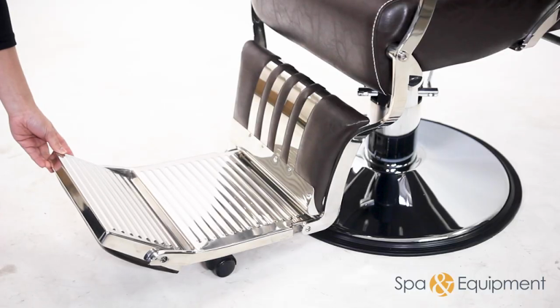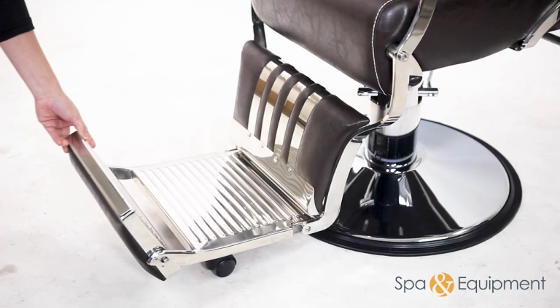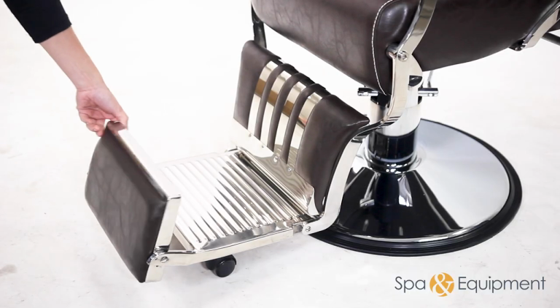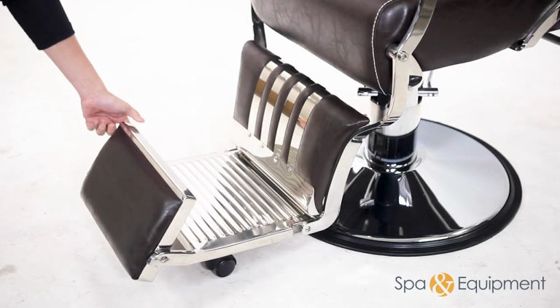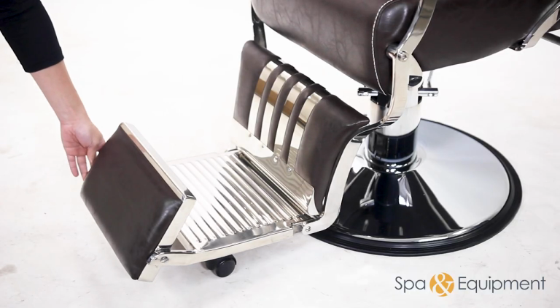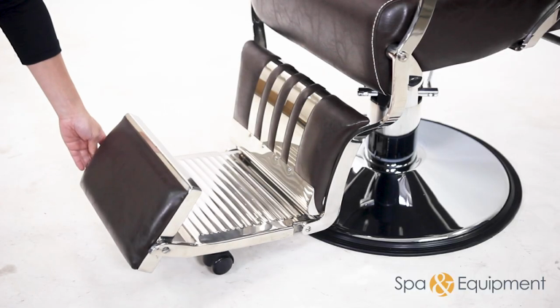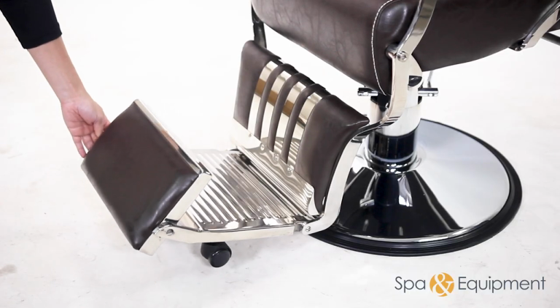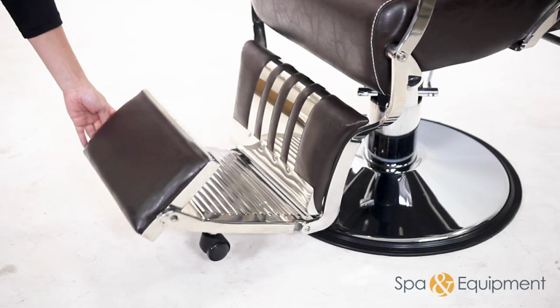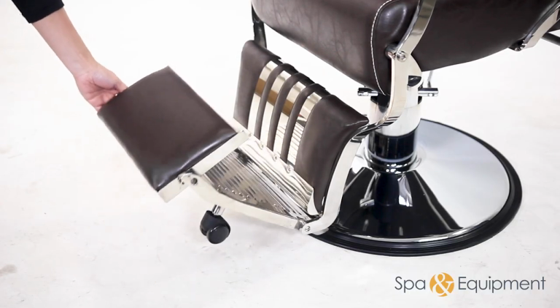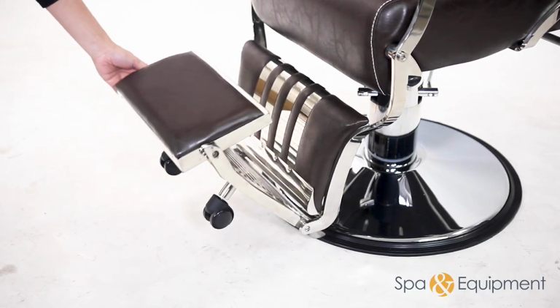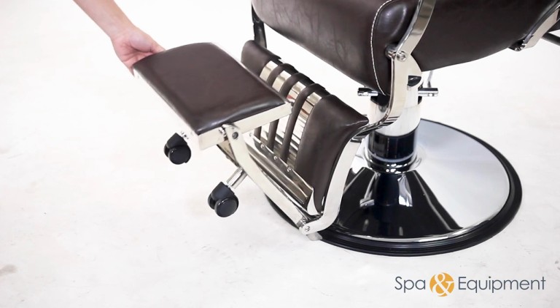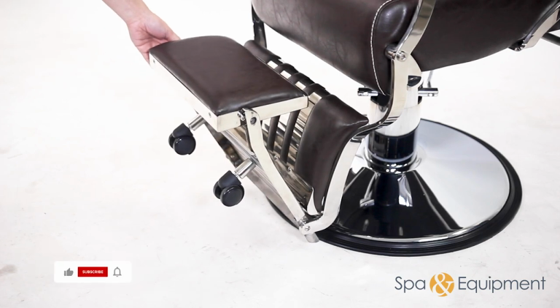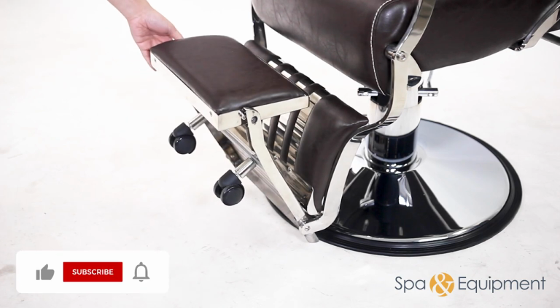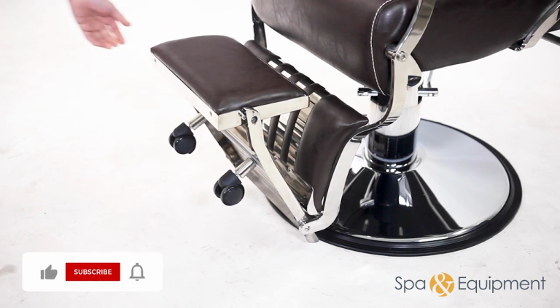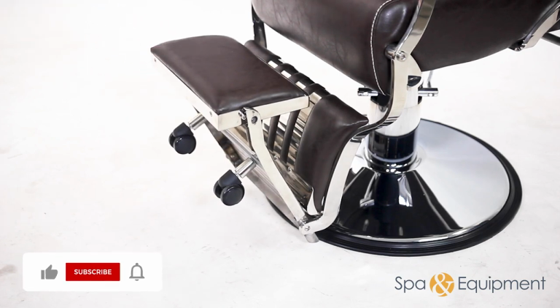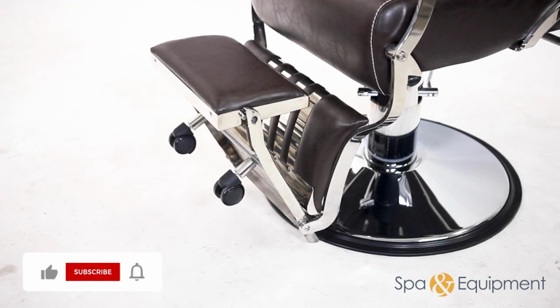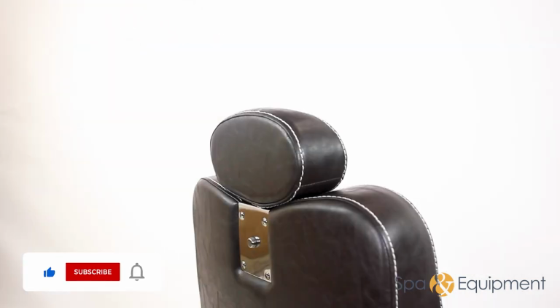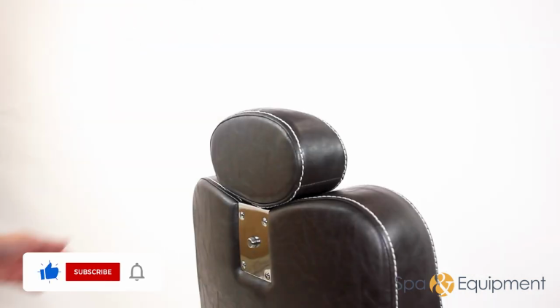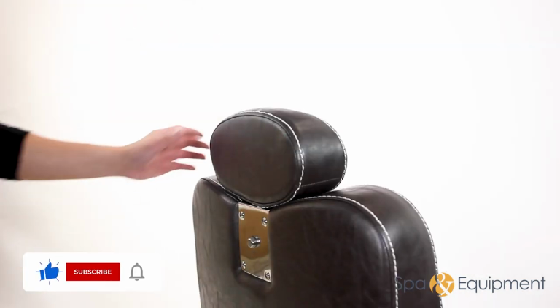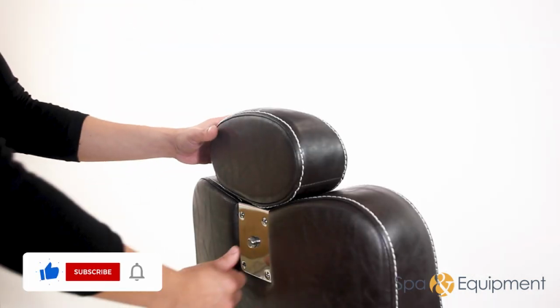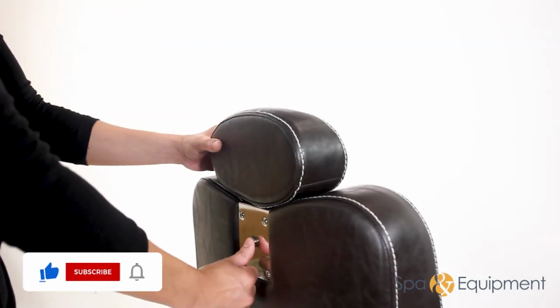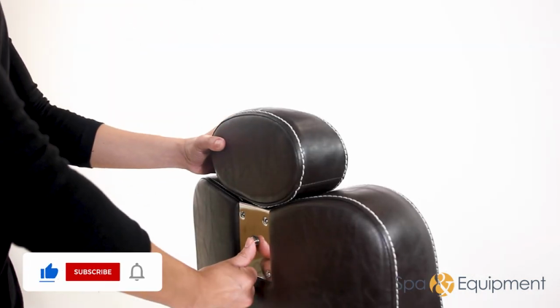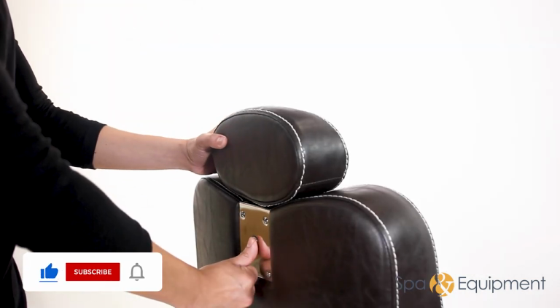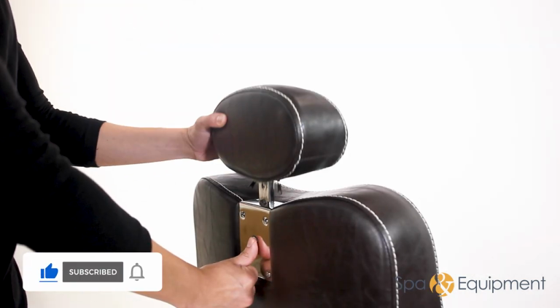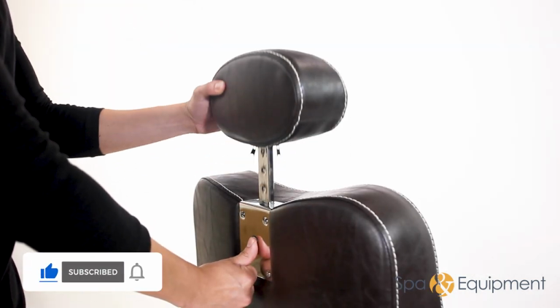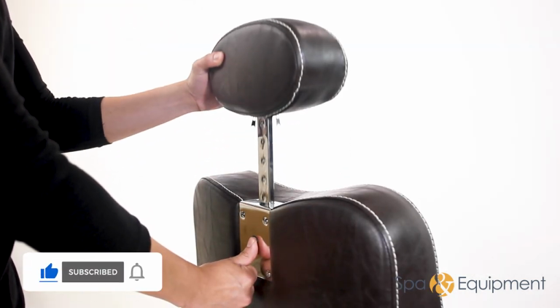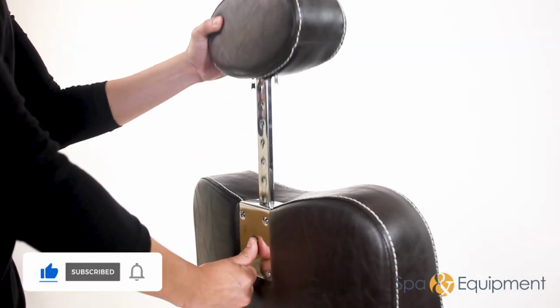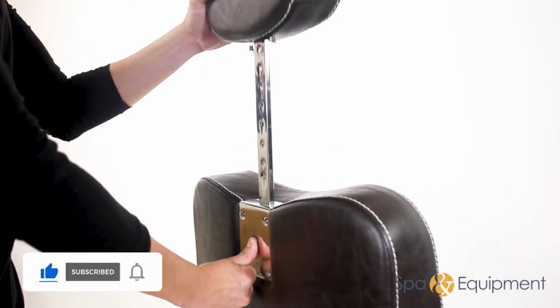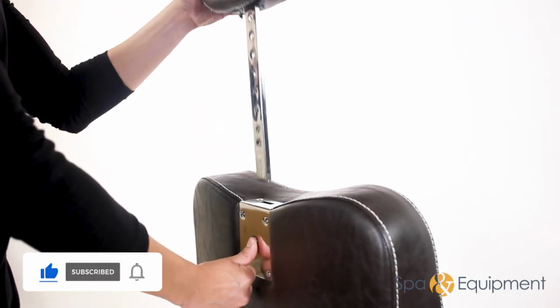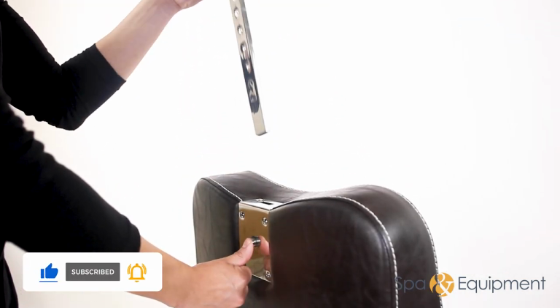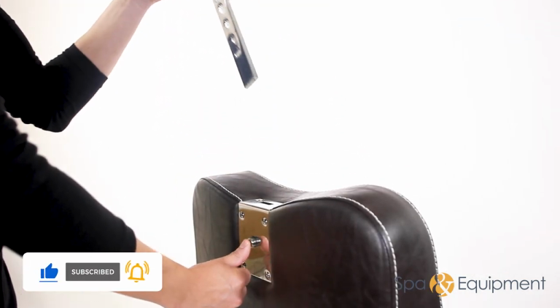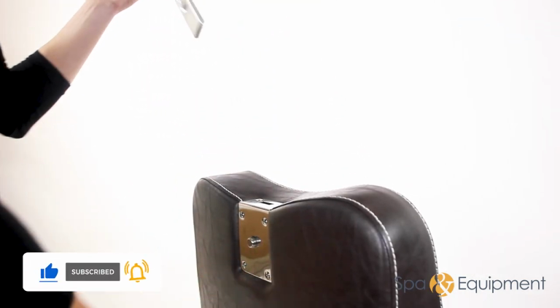The comfortable footrest offers extra support for feet and permits easy rotation. The height of the headrest can be adjusted or removed entirely.